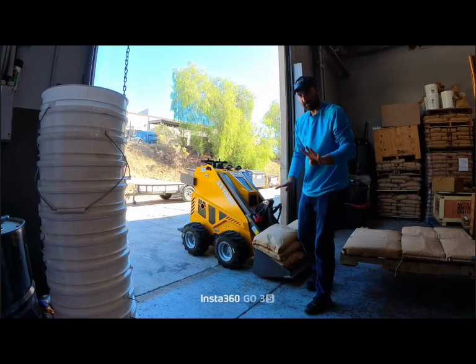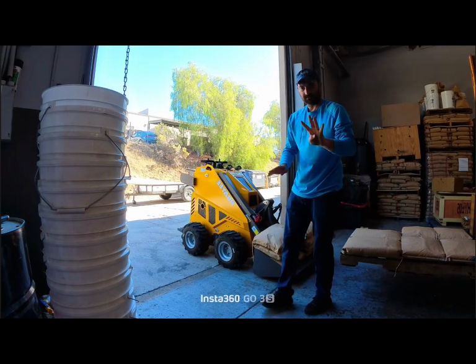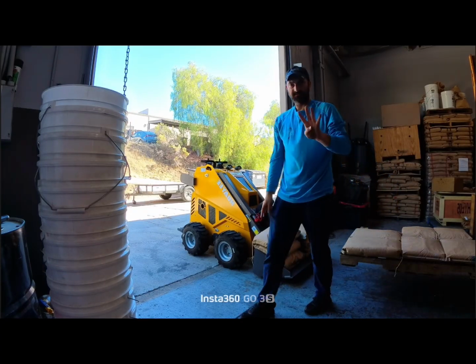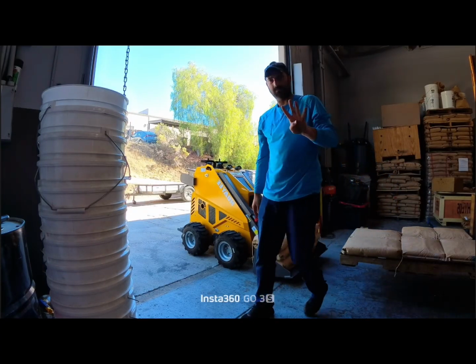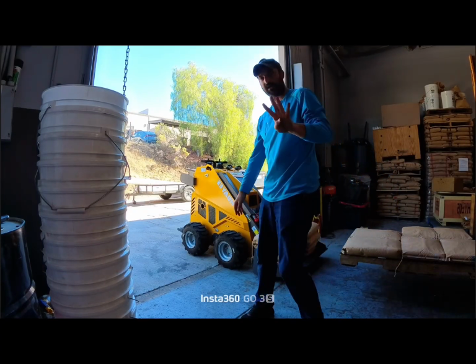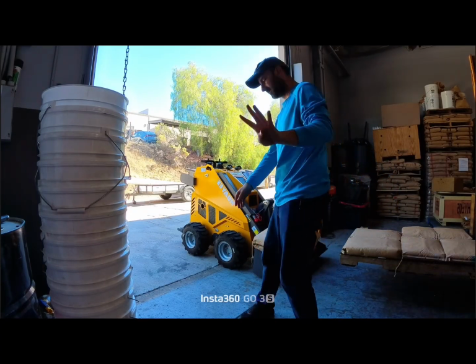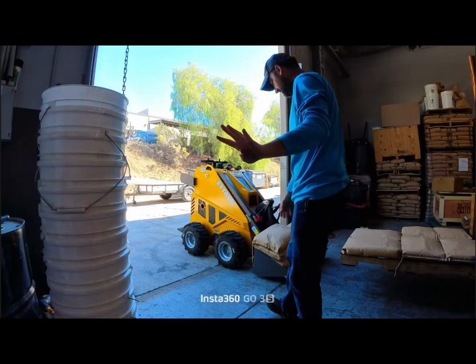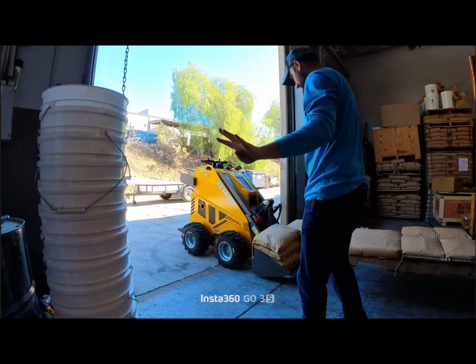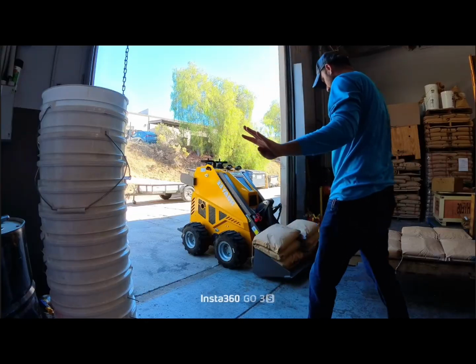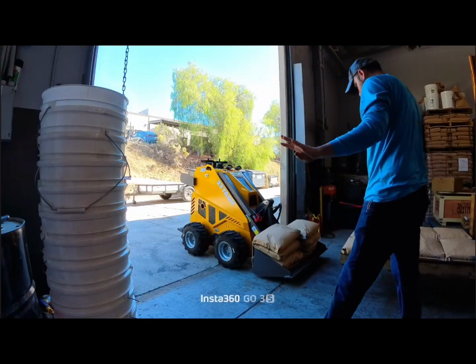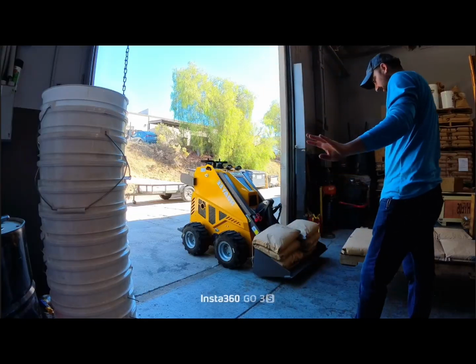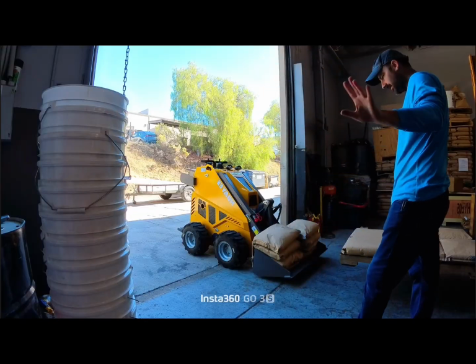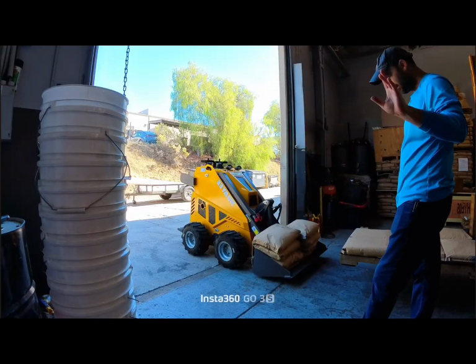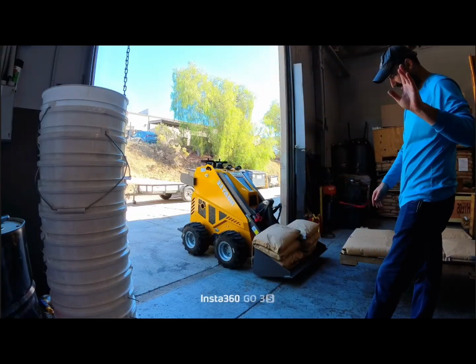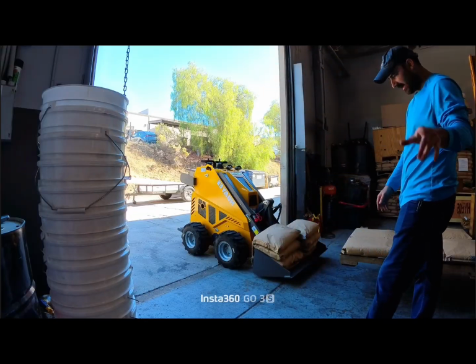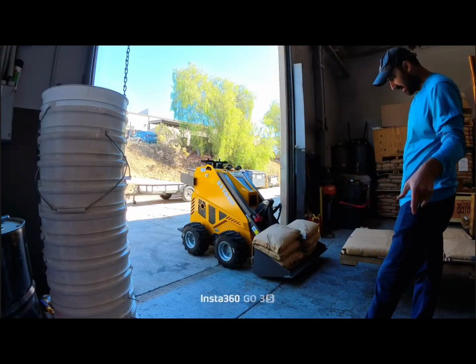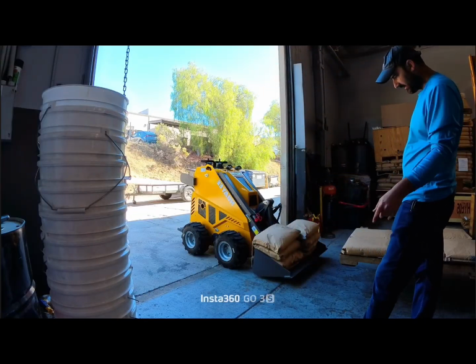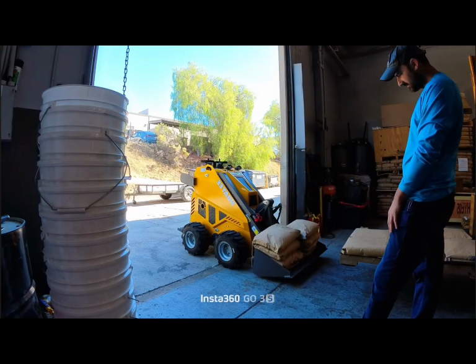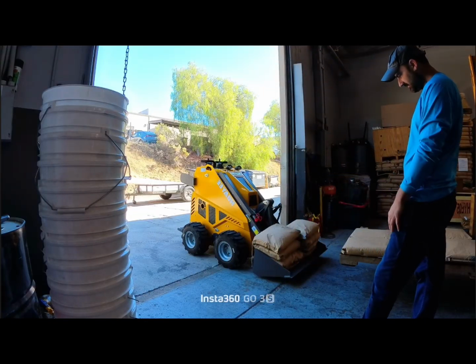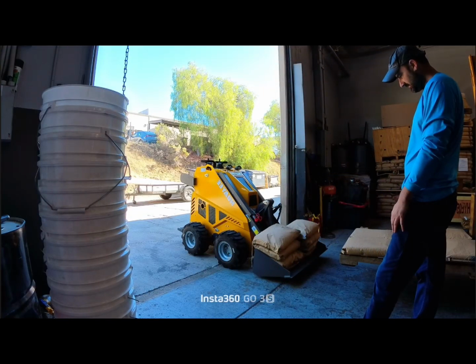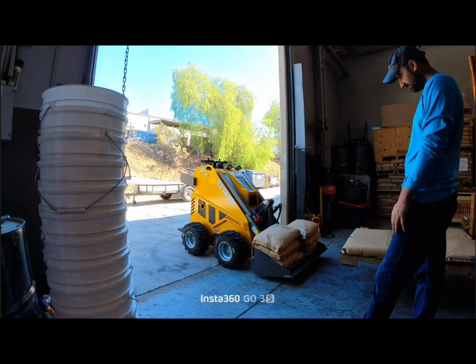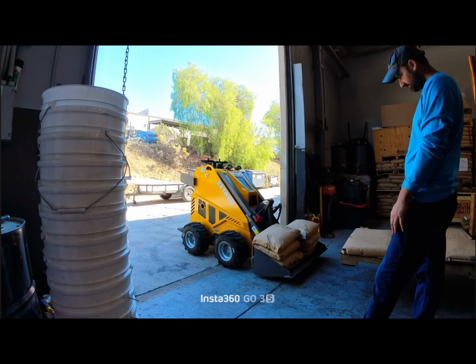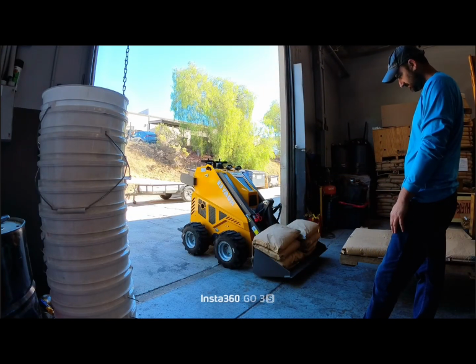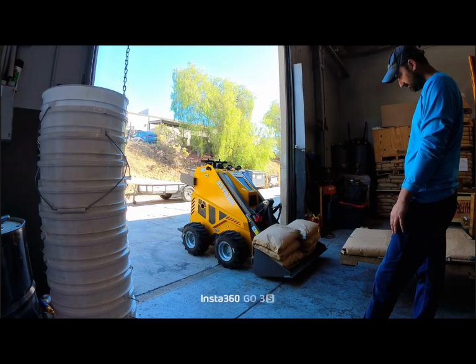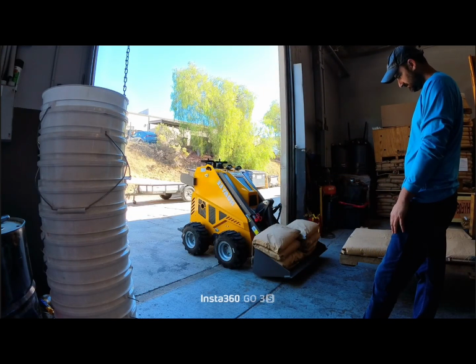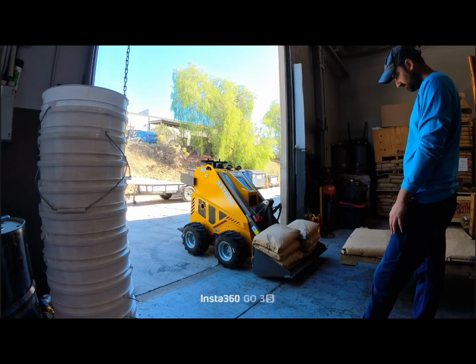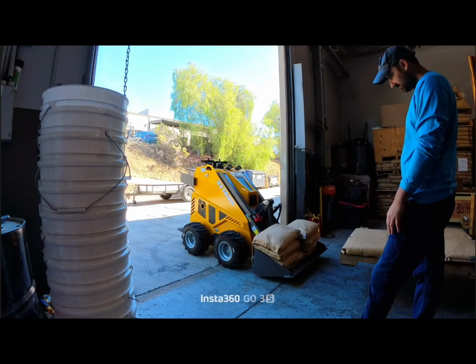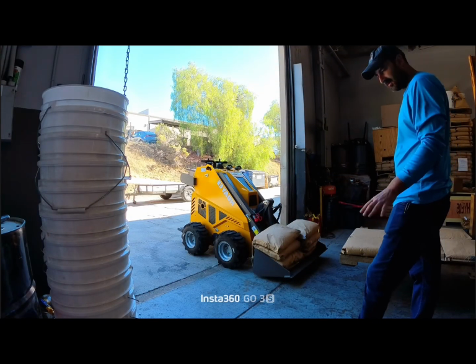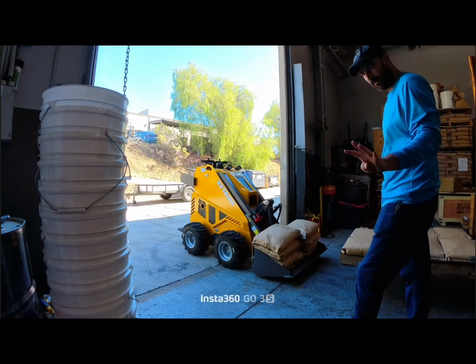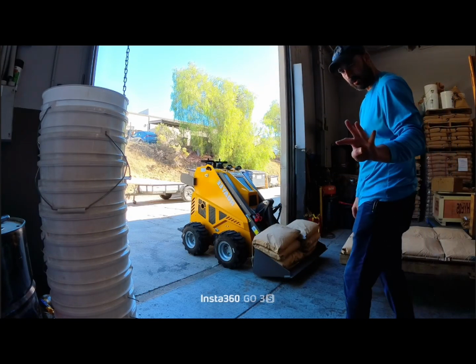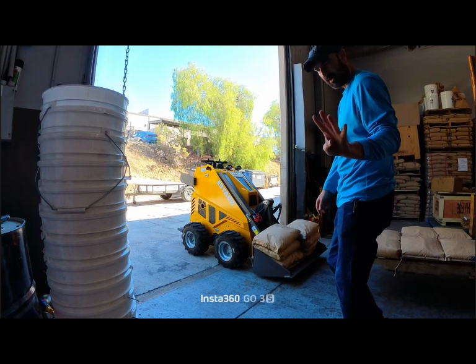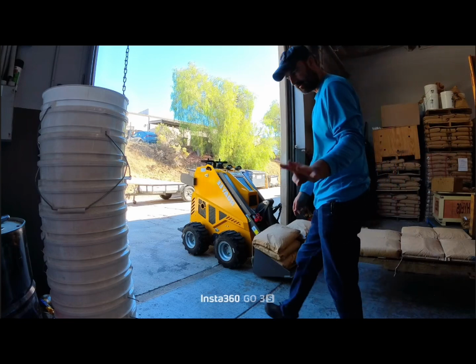There's eight bags on there now — 400 pounds.